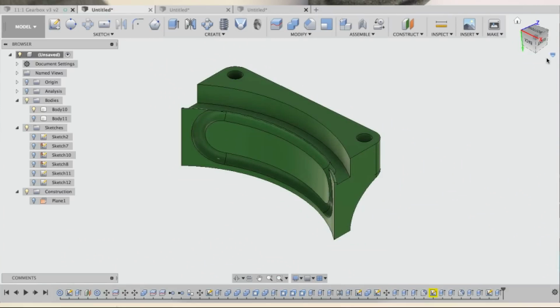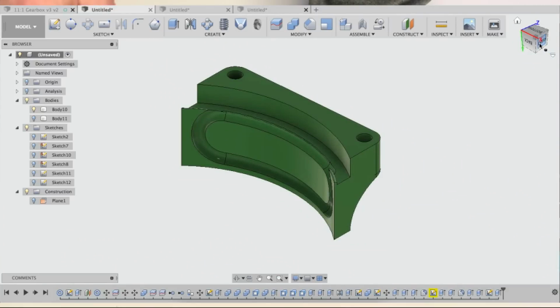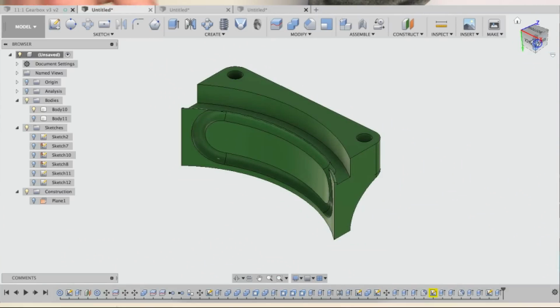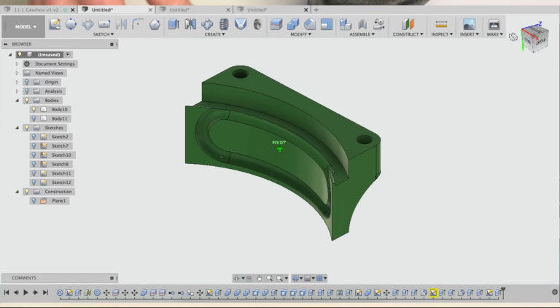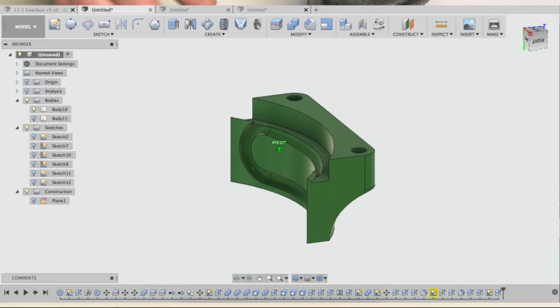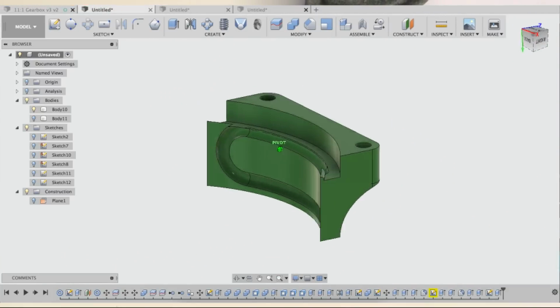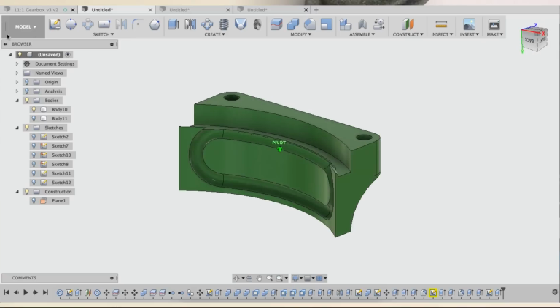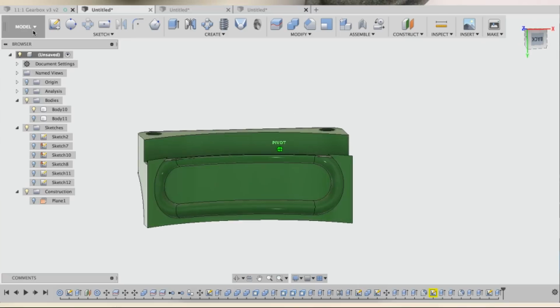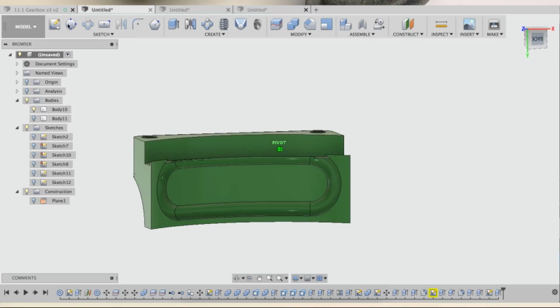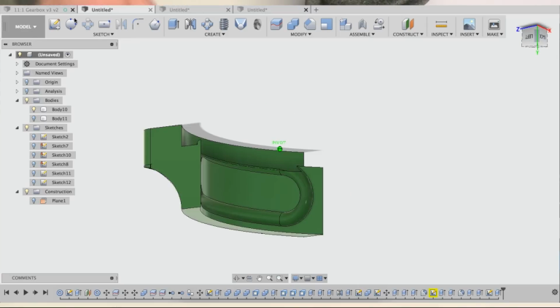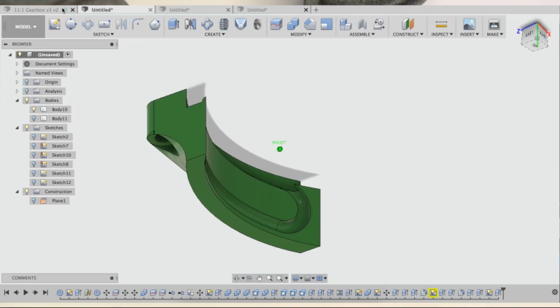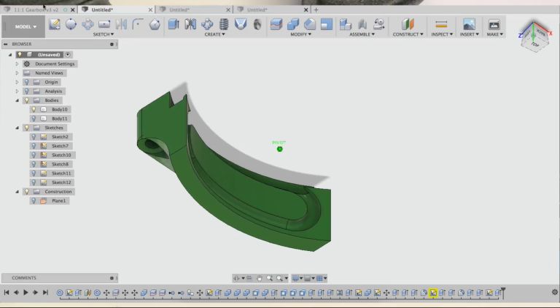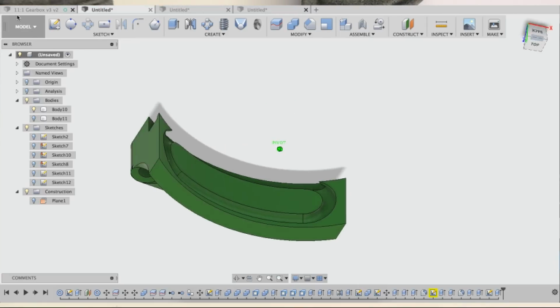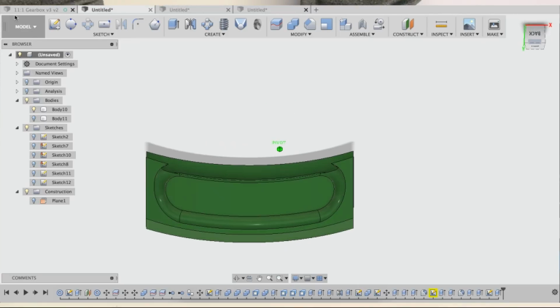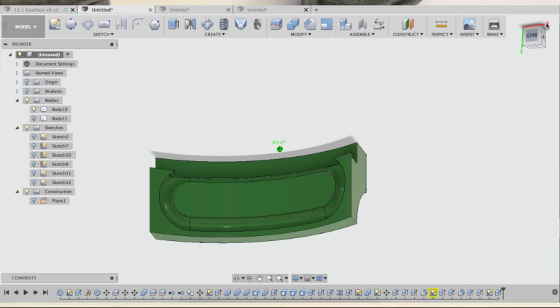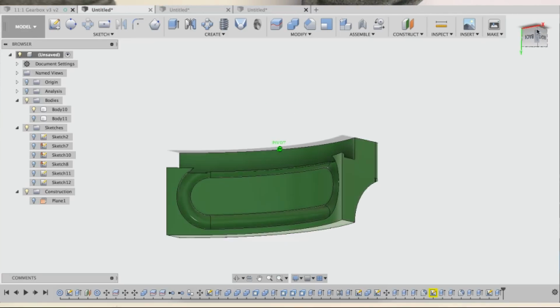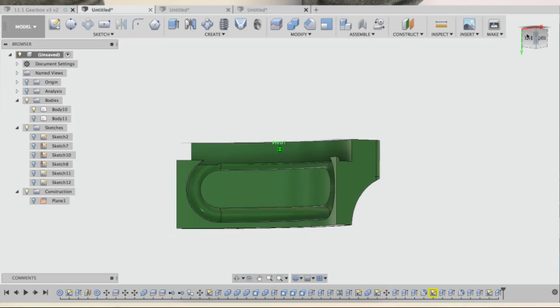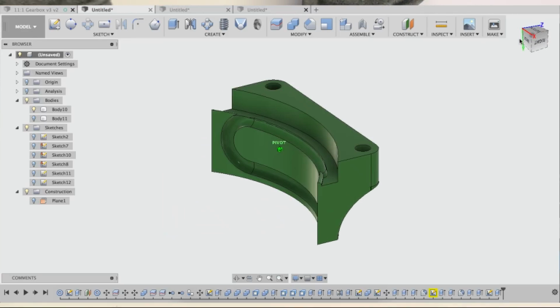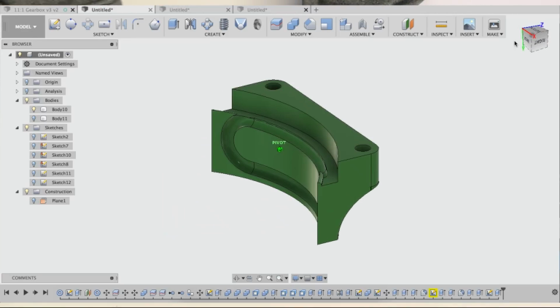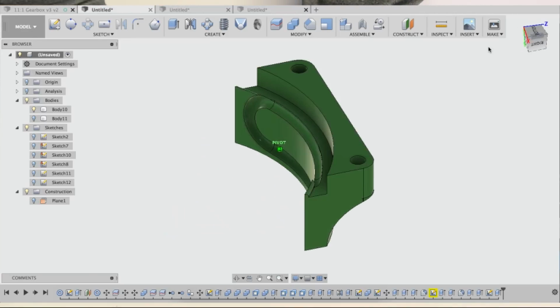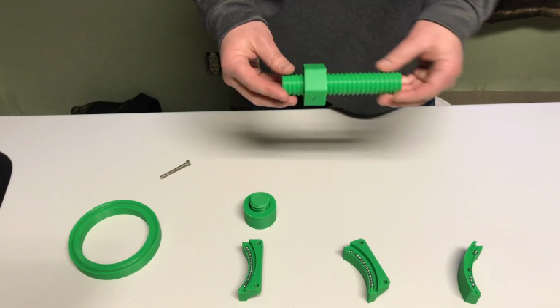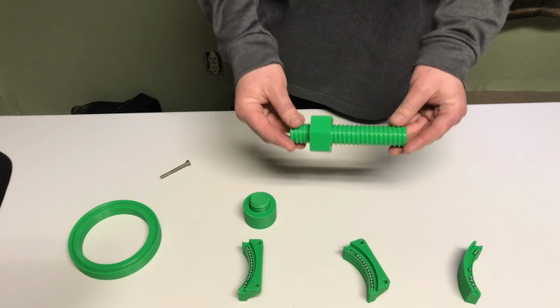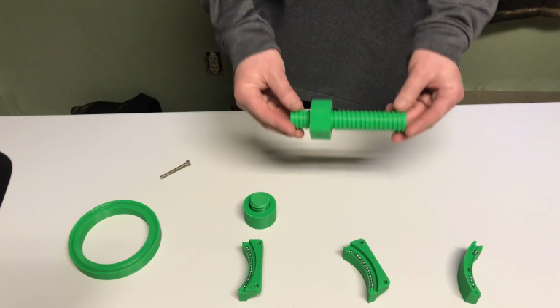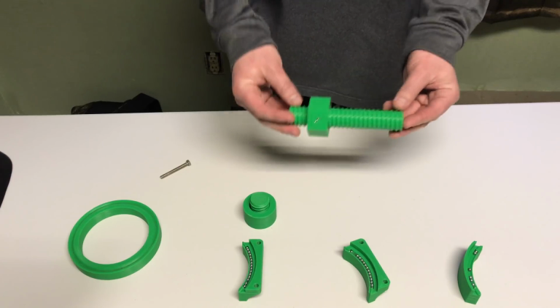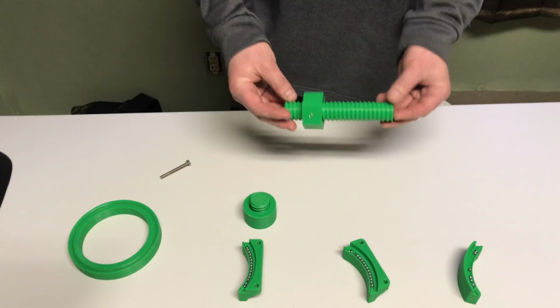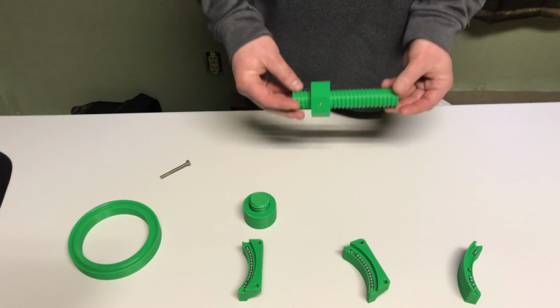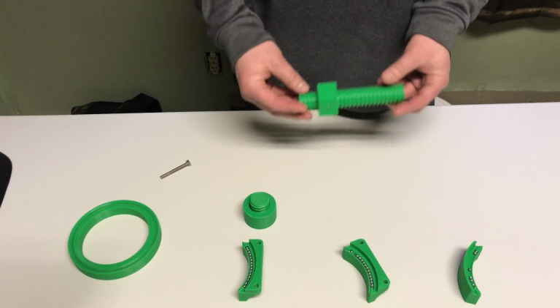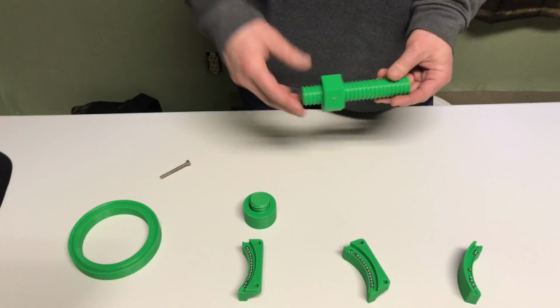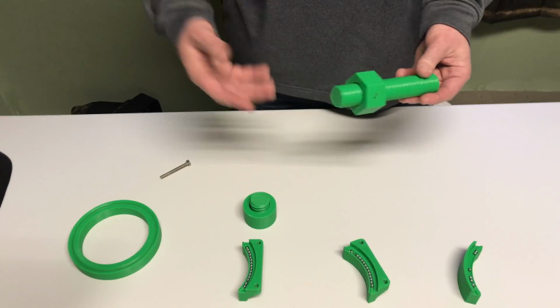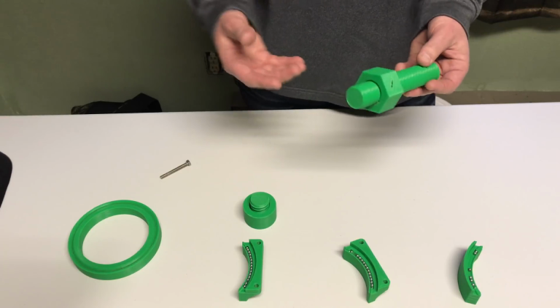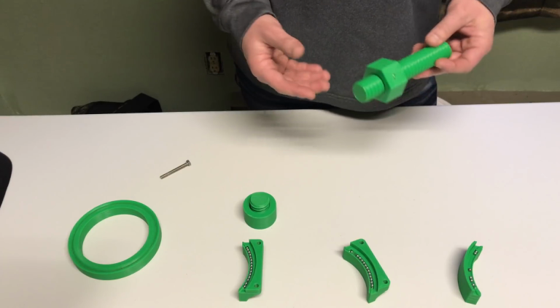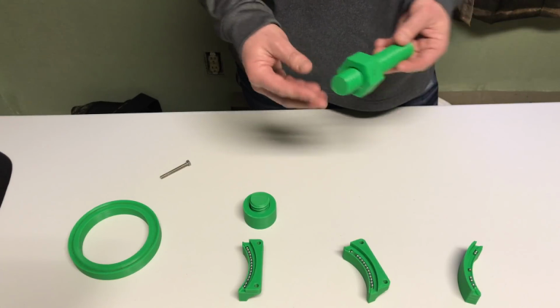Here's what it looks like in Fusion 360. That was my first venture with recirculating bearings.